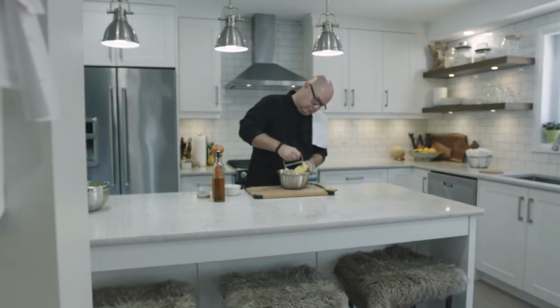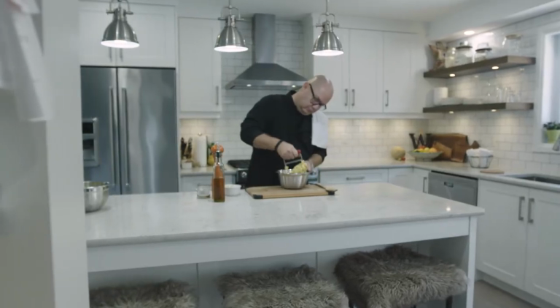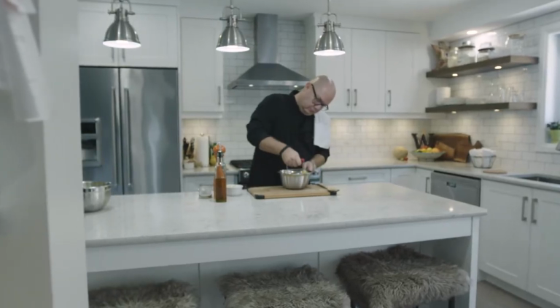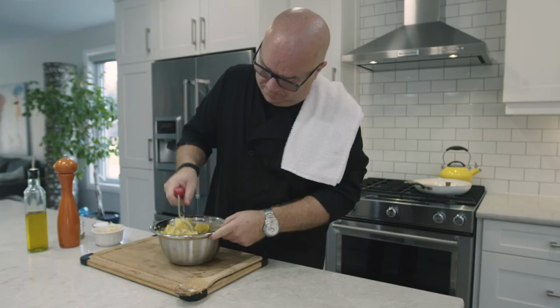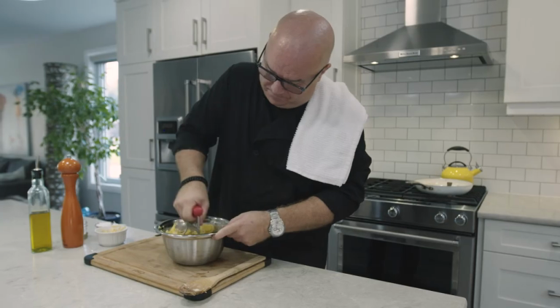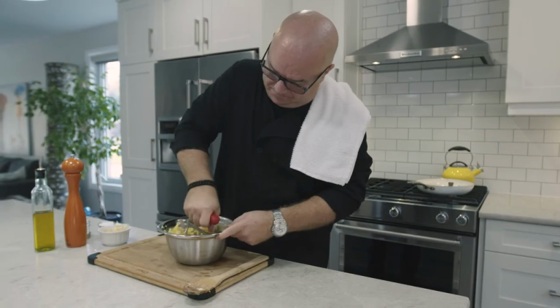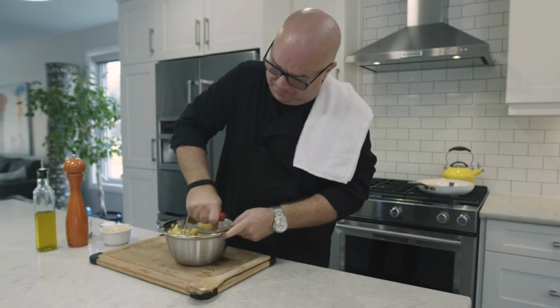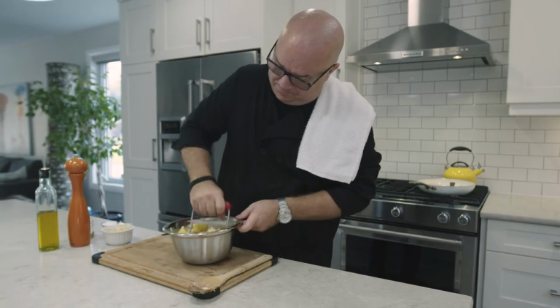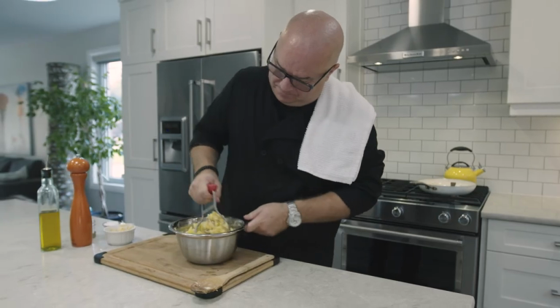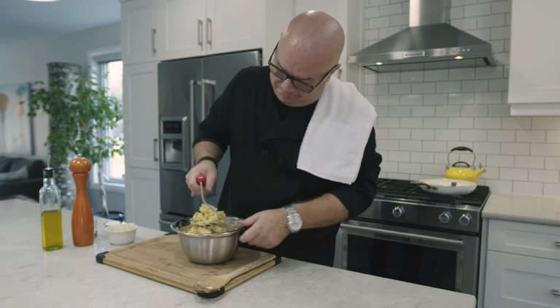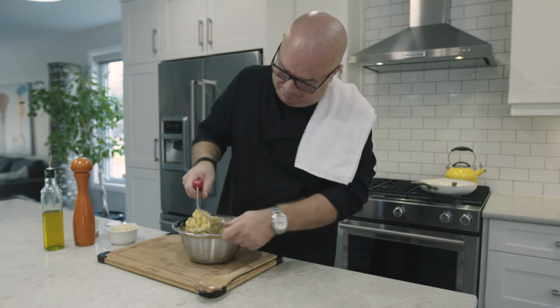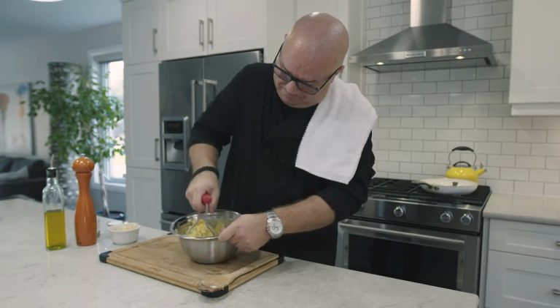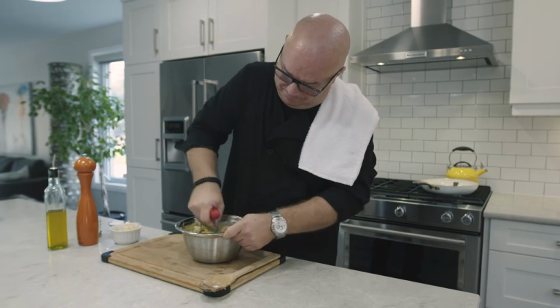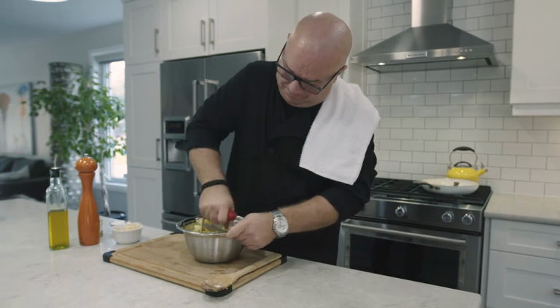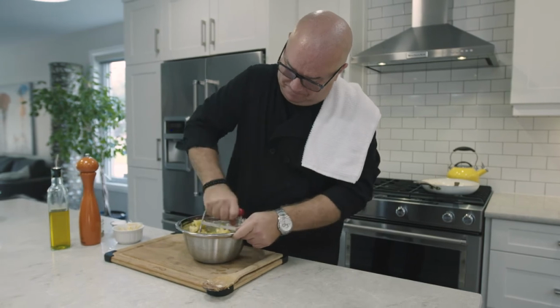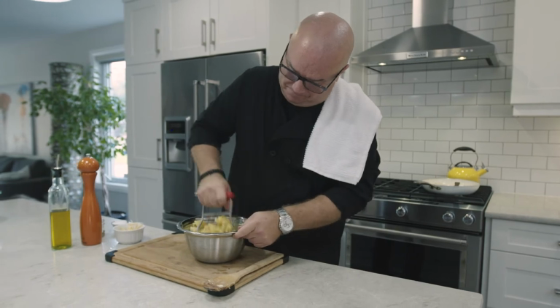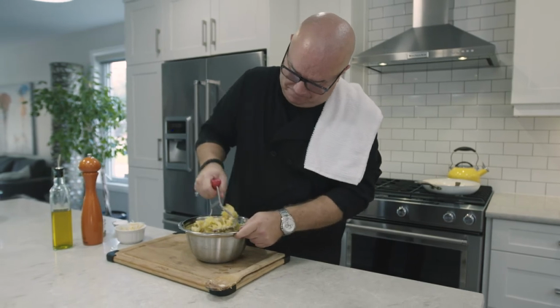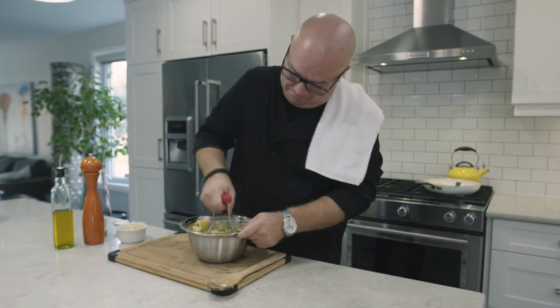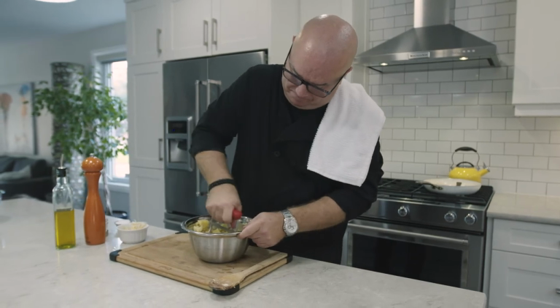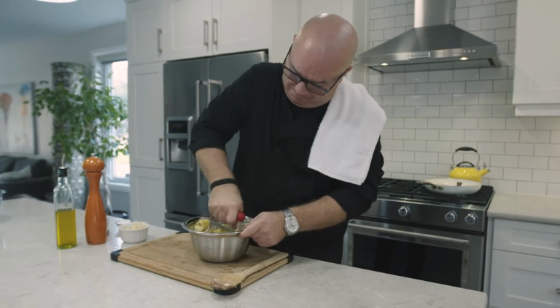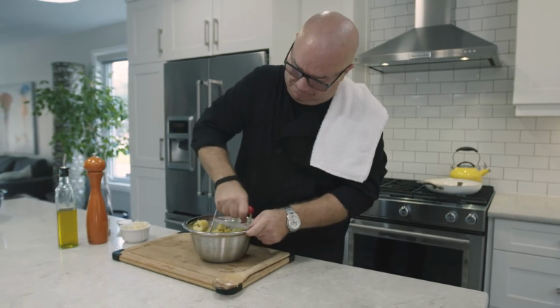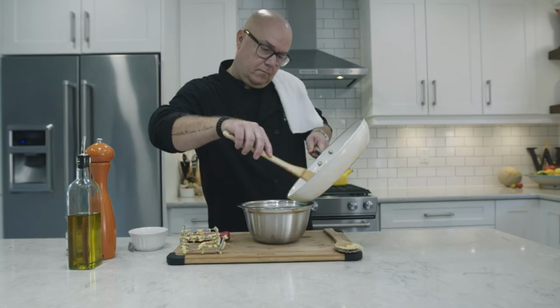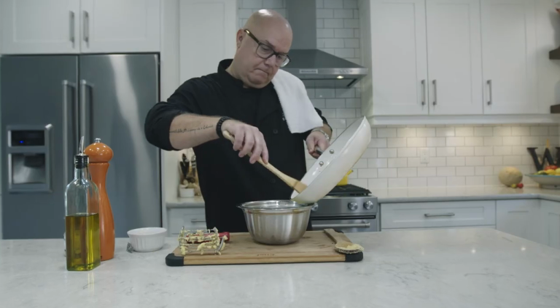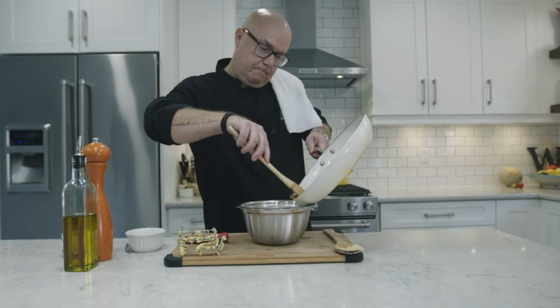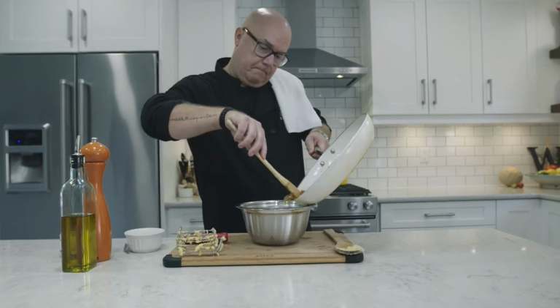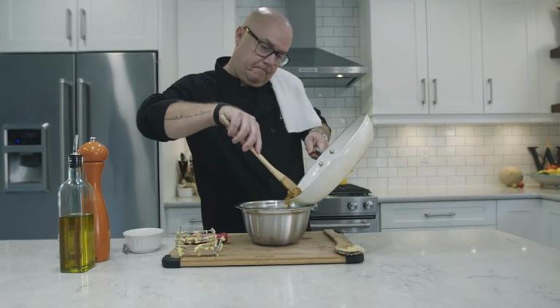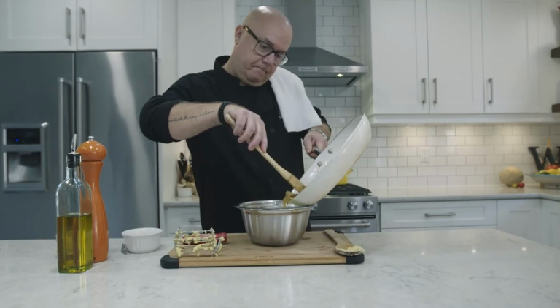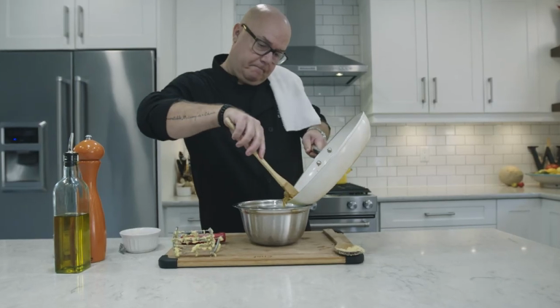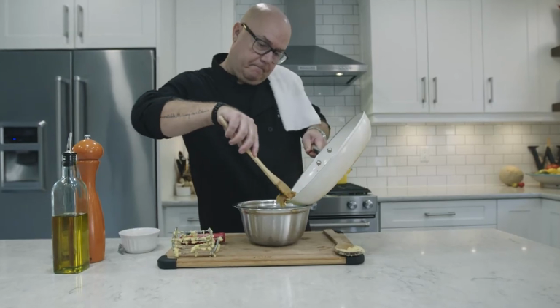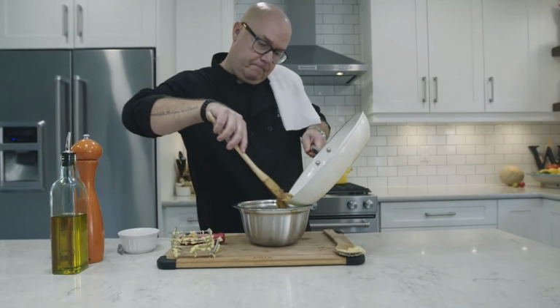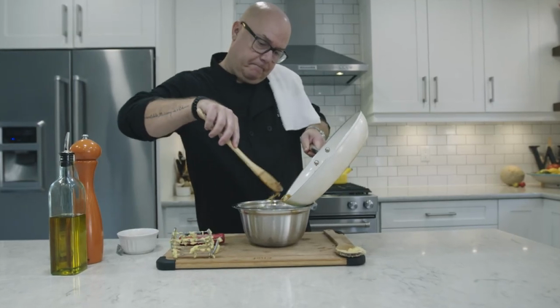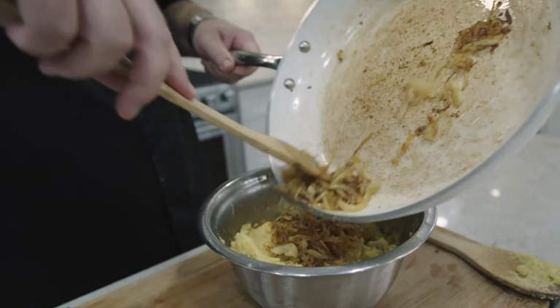Mash thoroughly until smooth, and then fold in your beautiful caramelized onions.